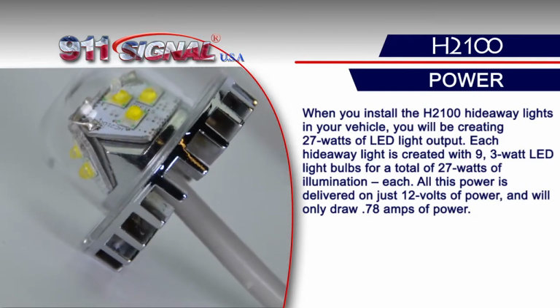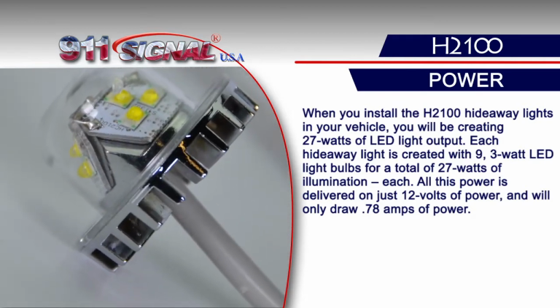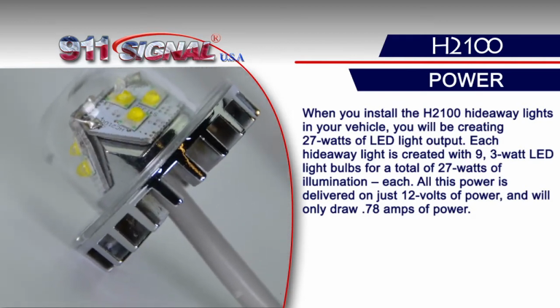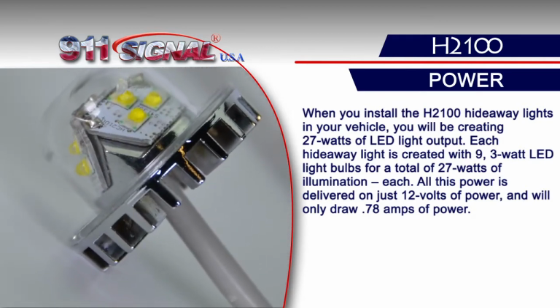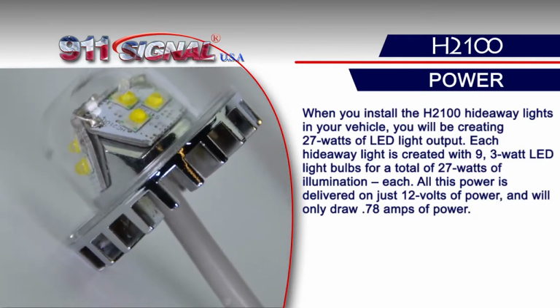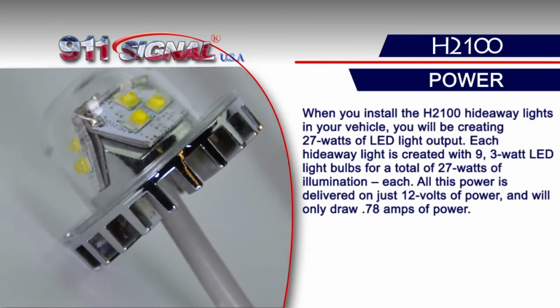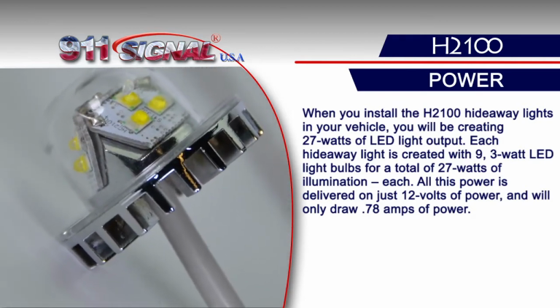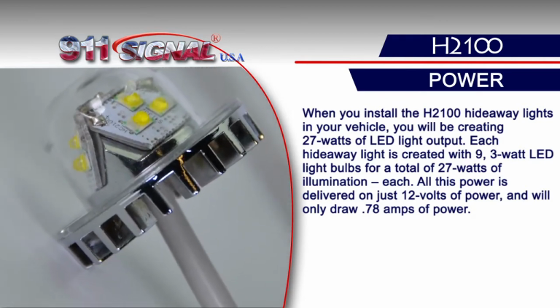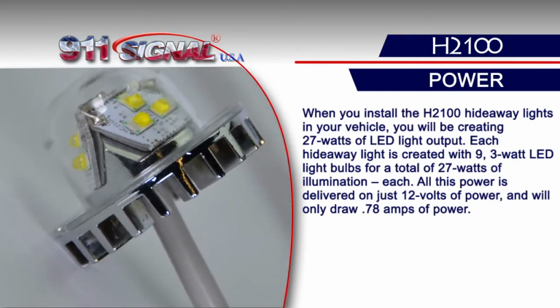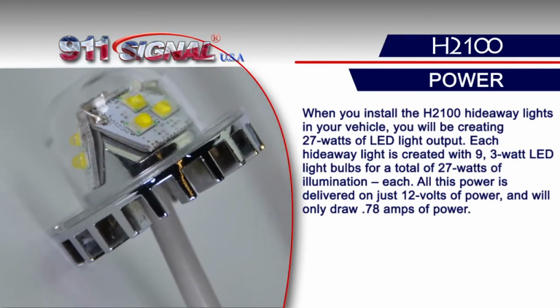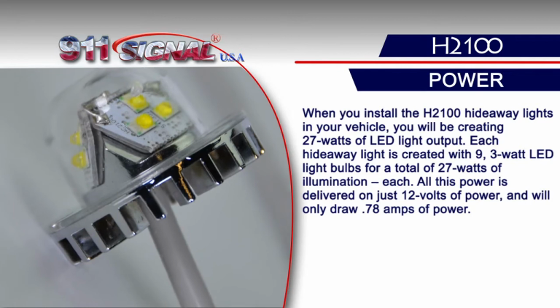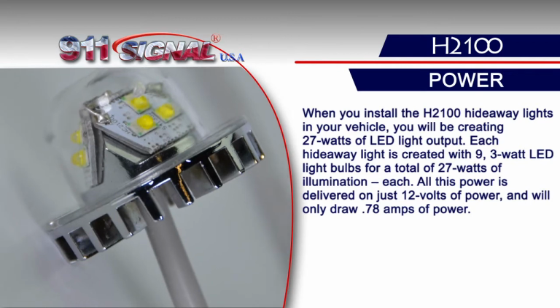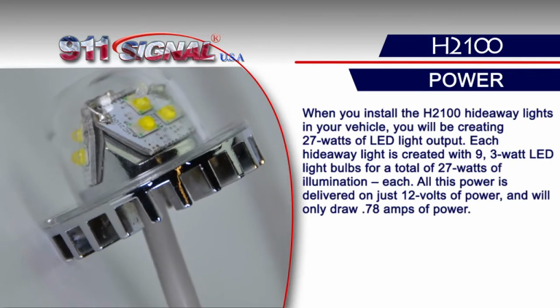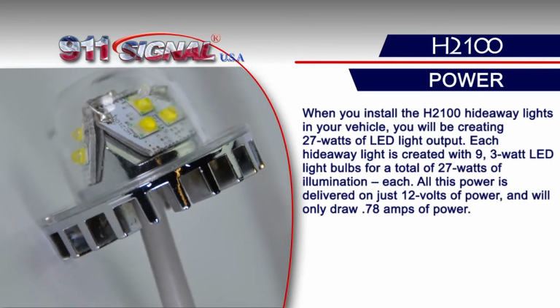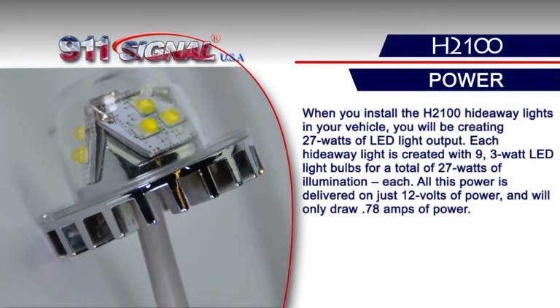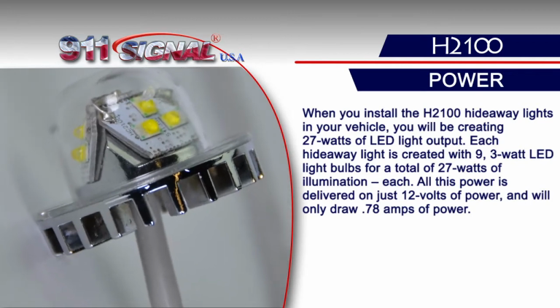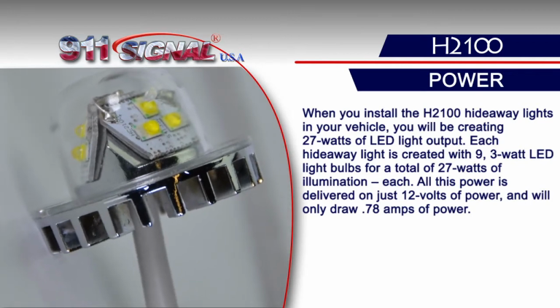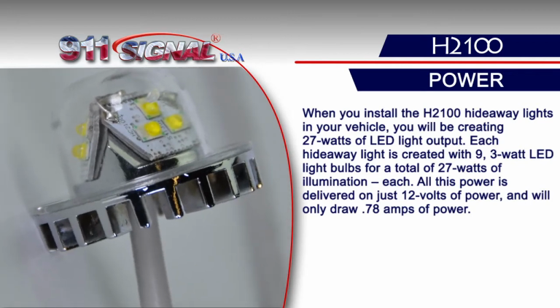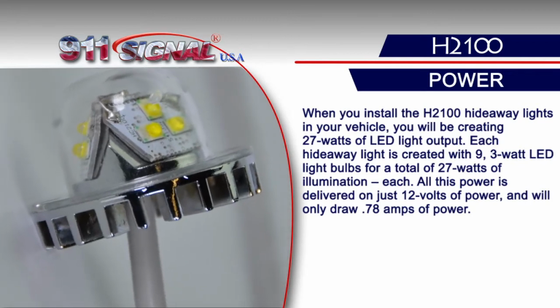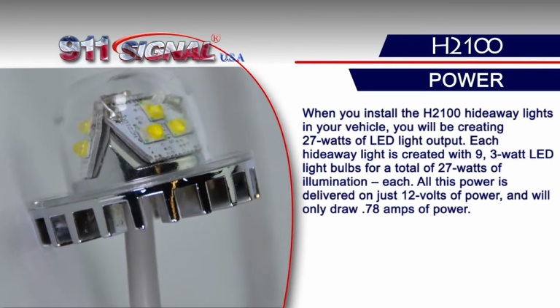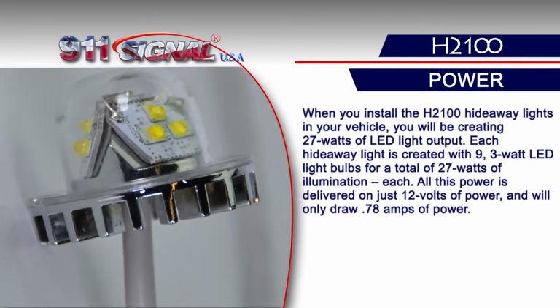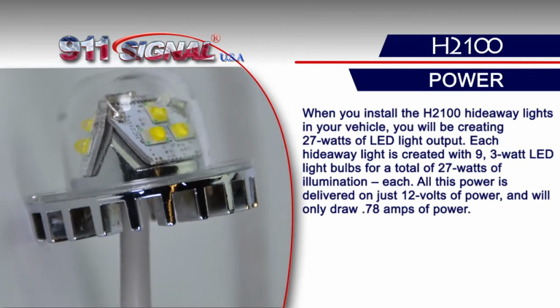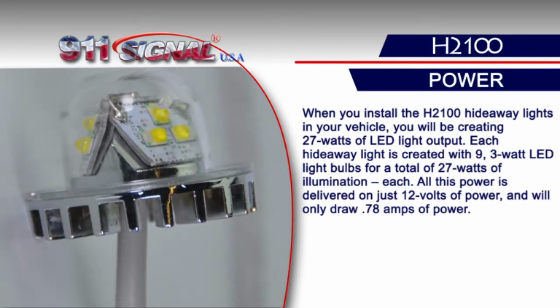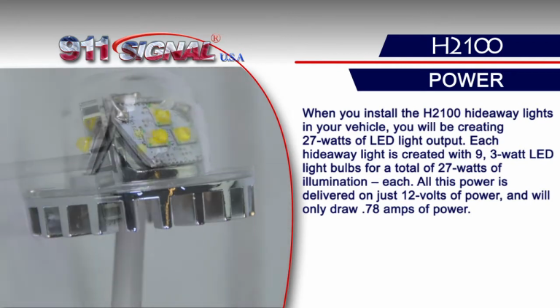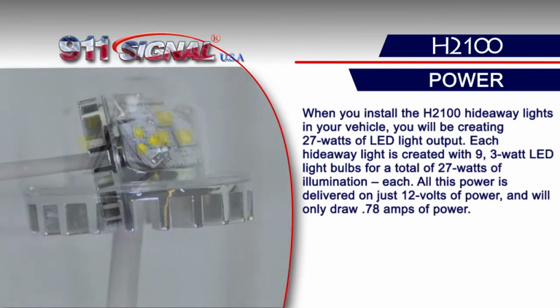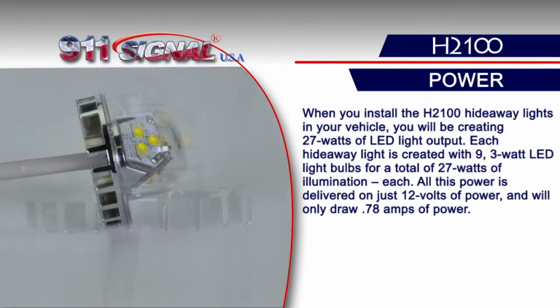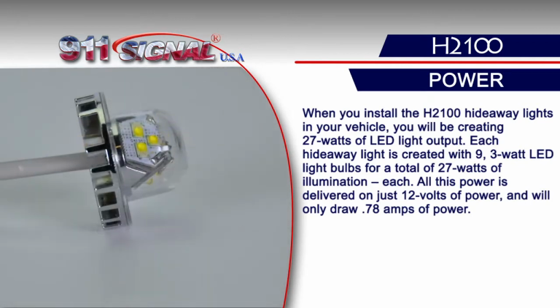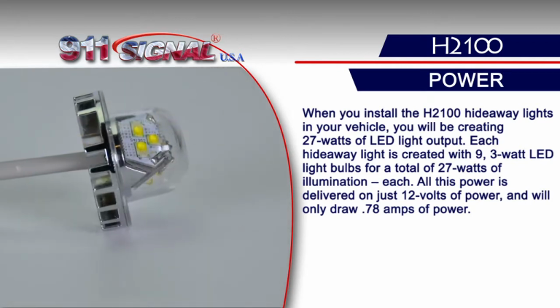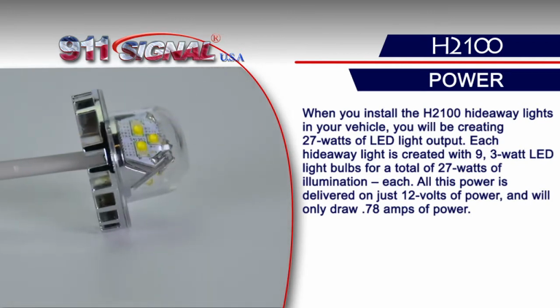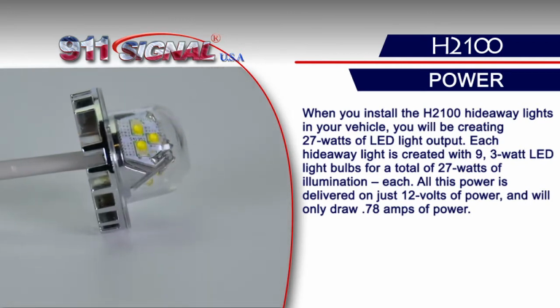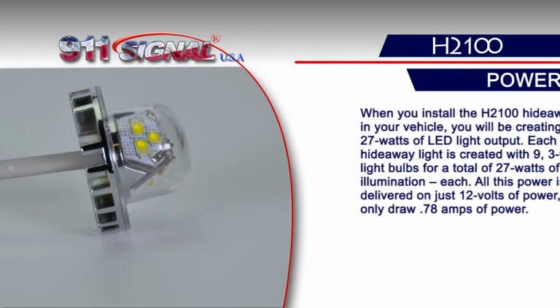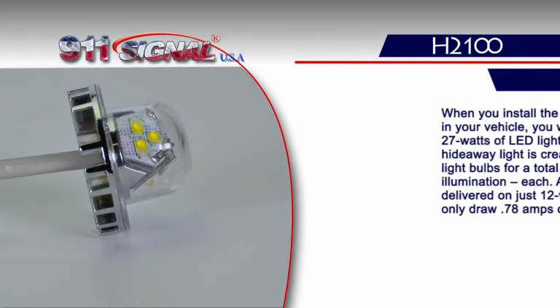All this power is delivered on just 12 volts and will only draw 0.78 amps of power.